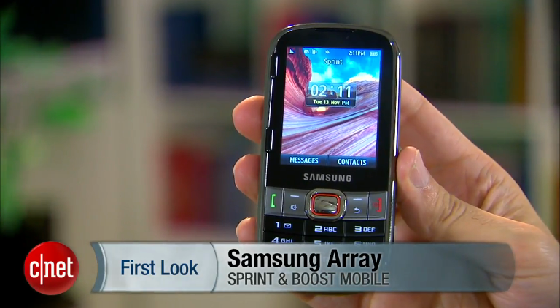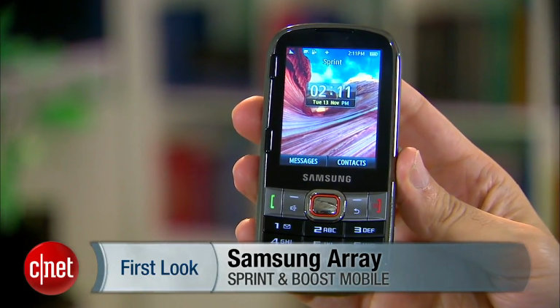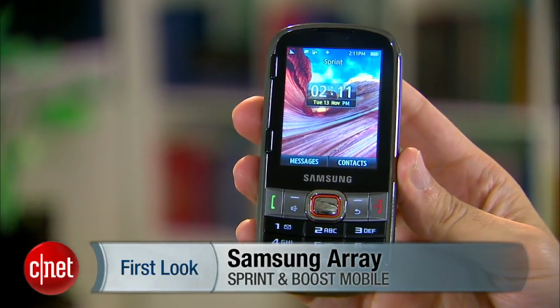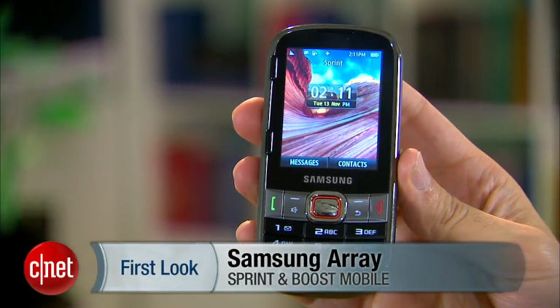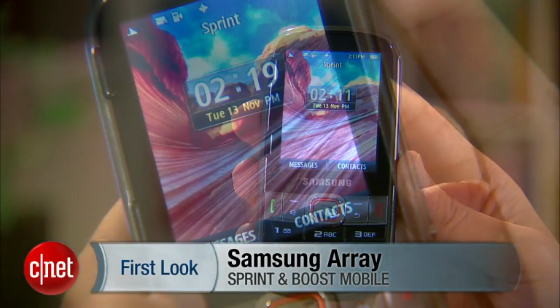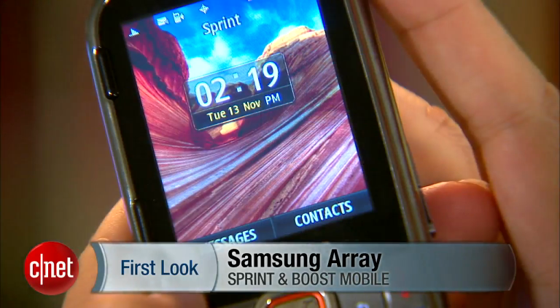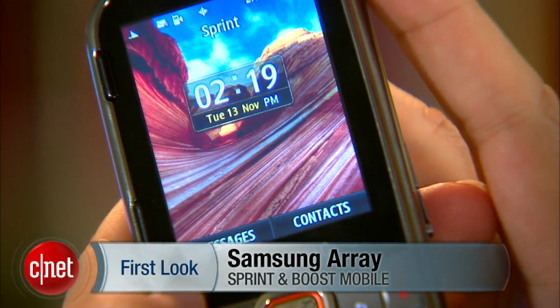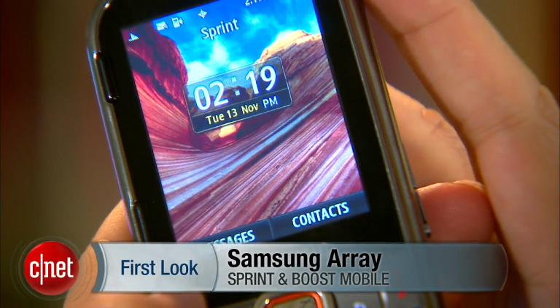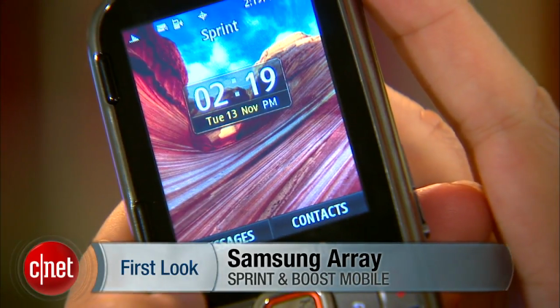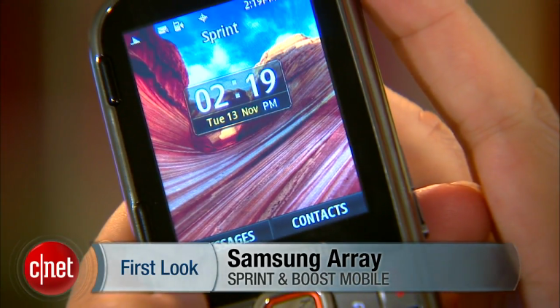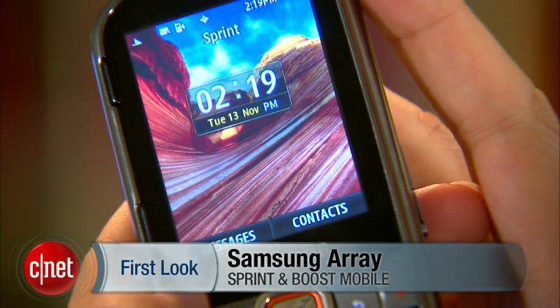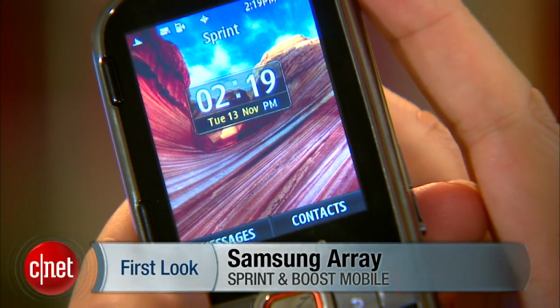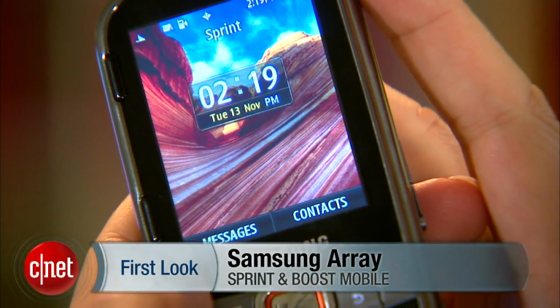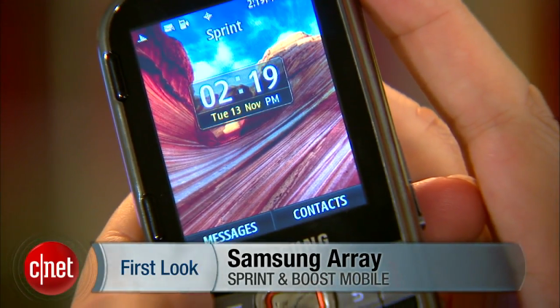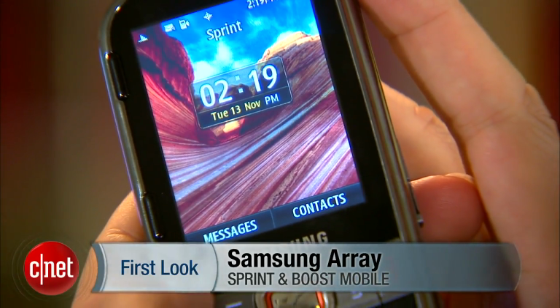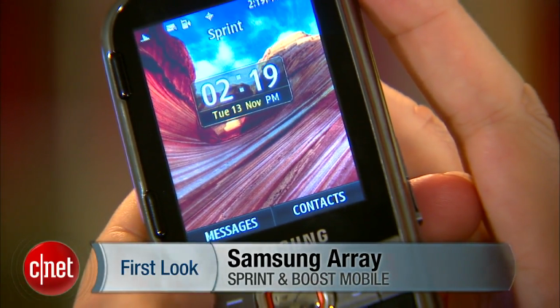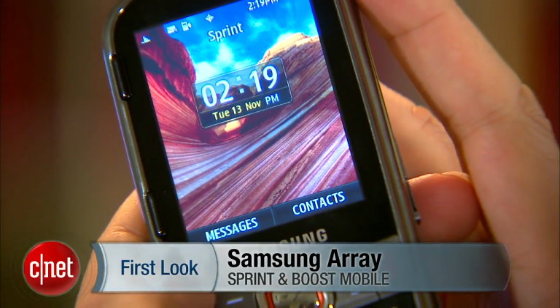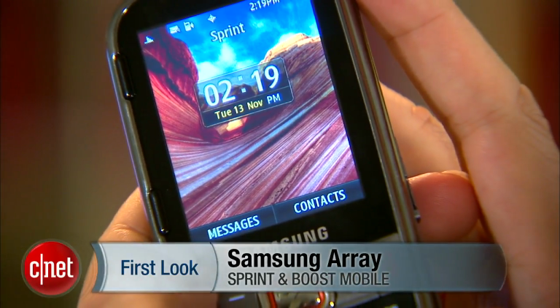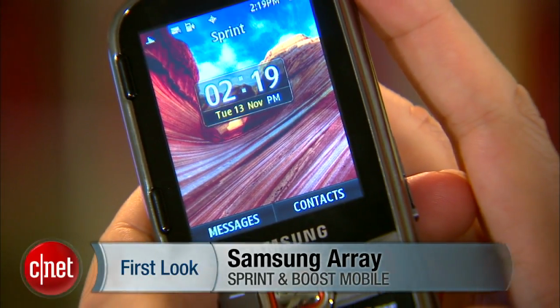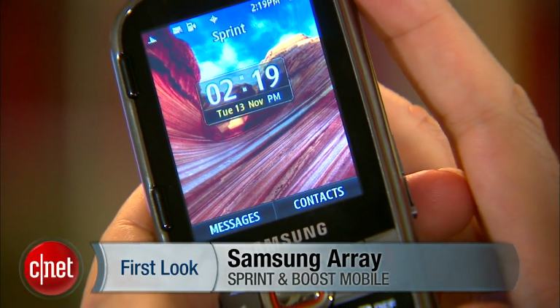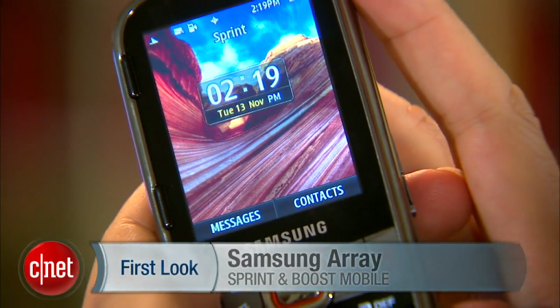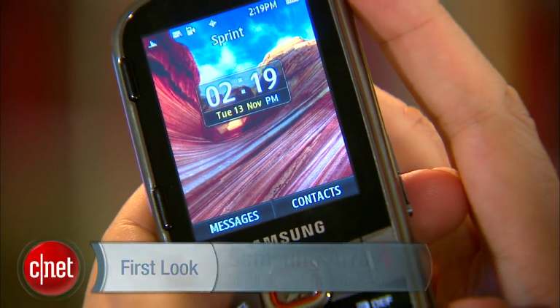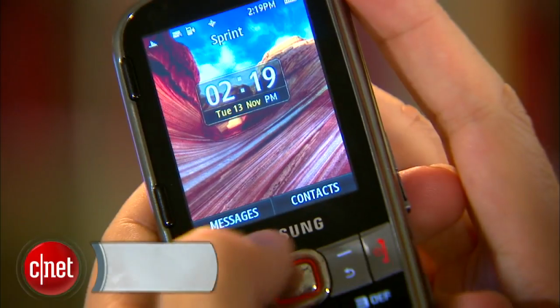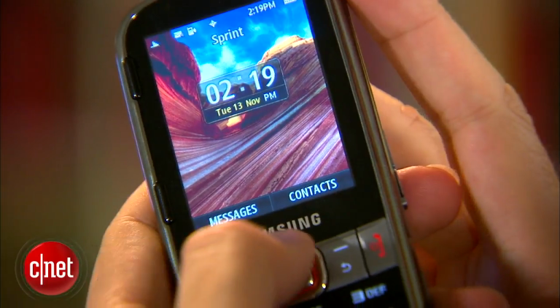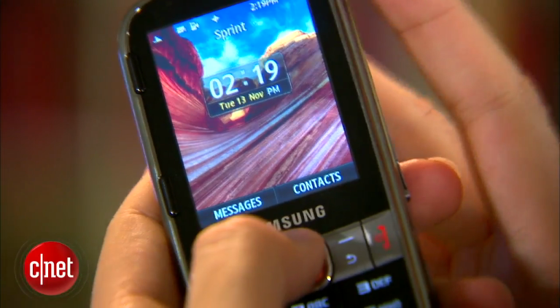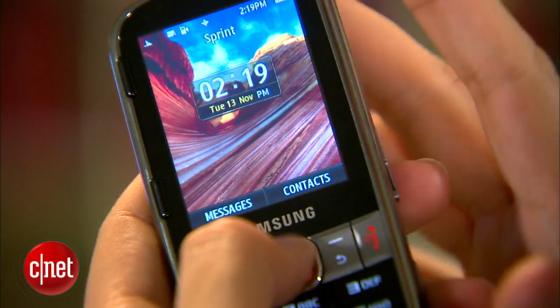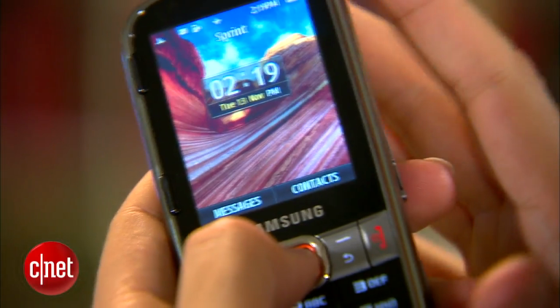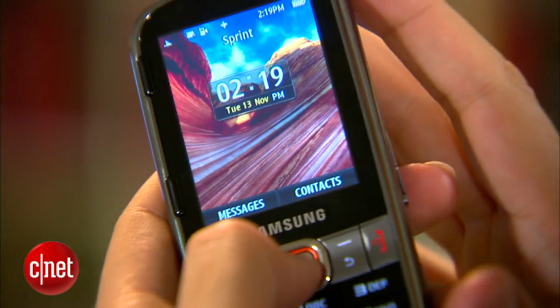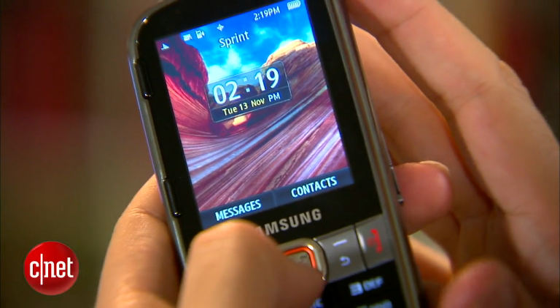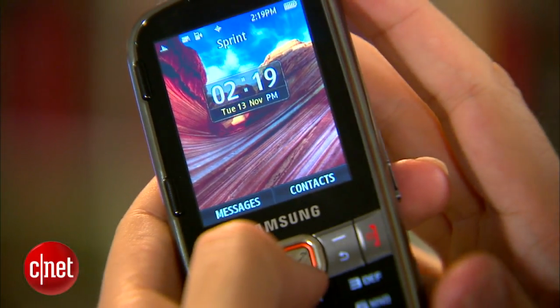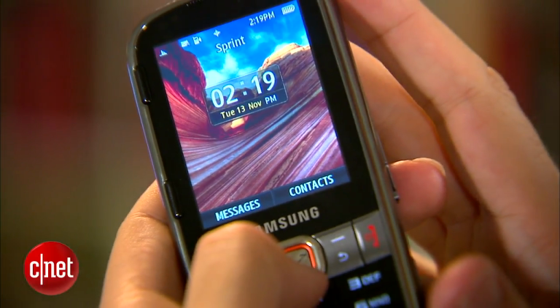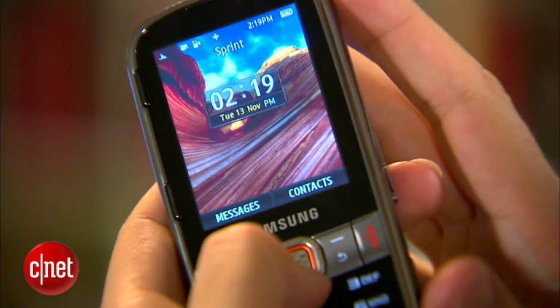For Sprint, that price will require a two-year contract, while Boost is contract-free.